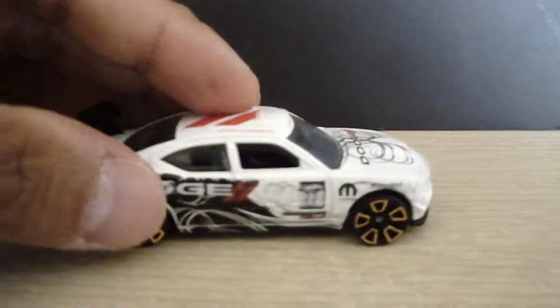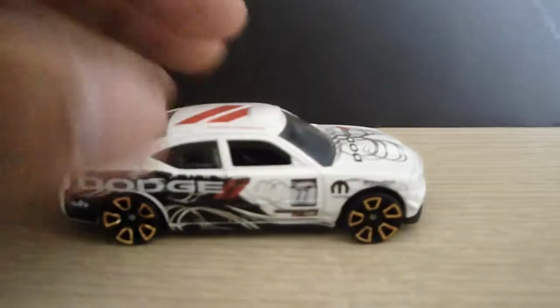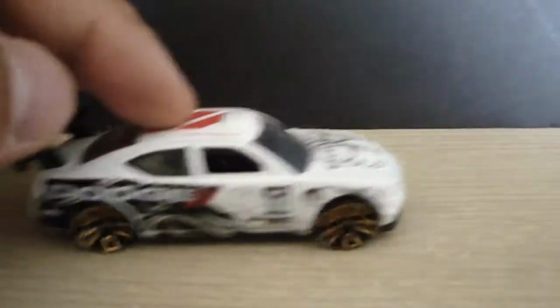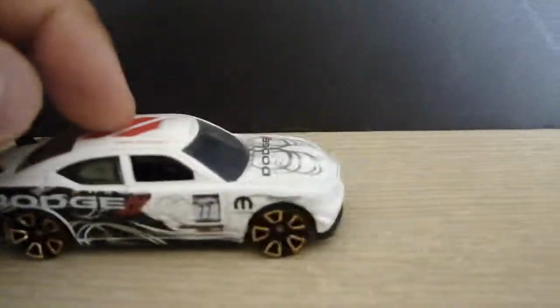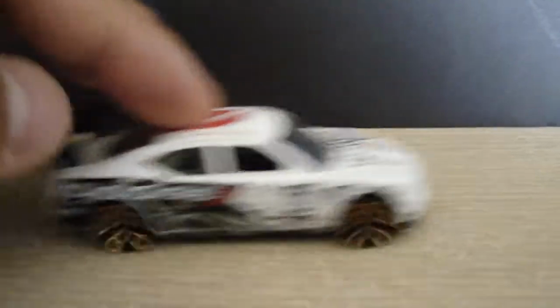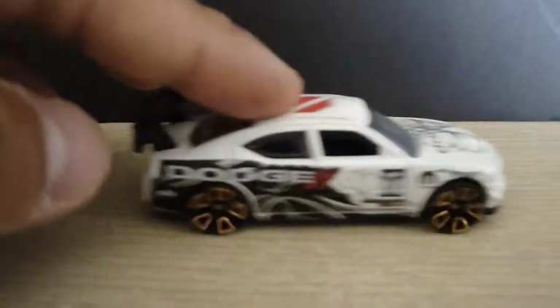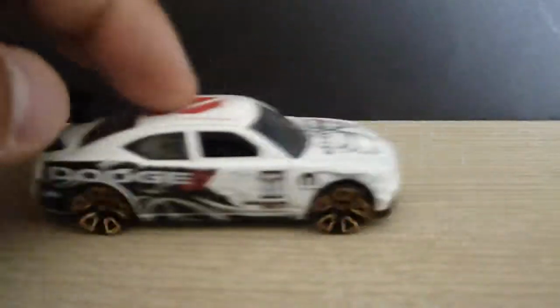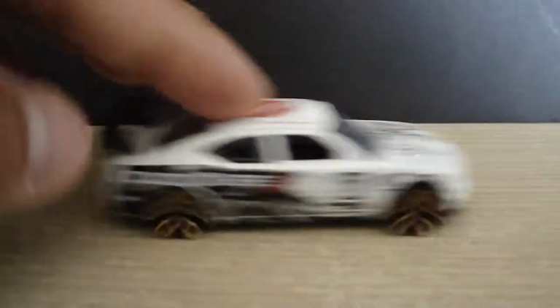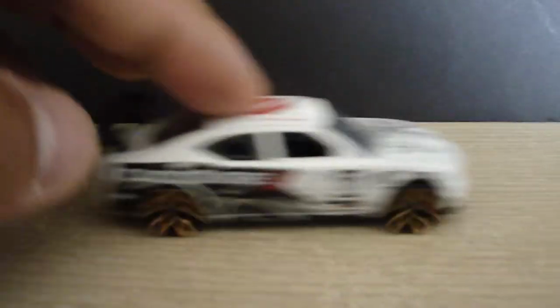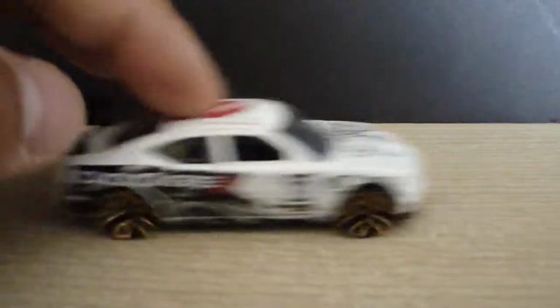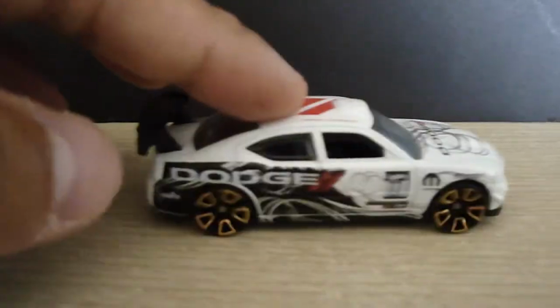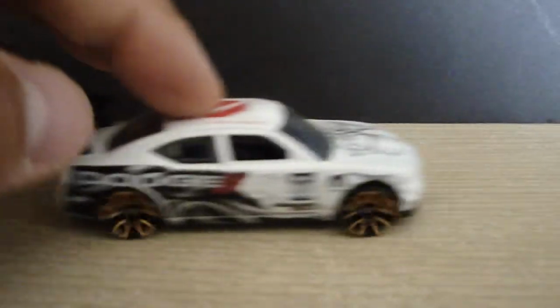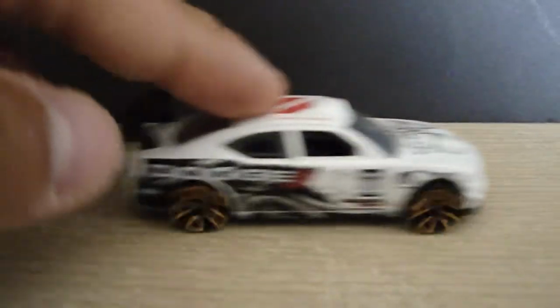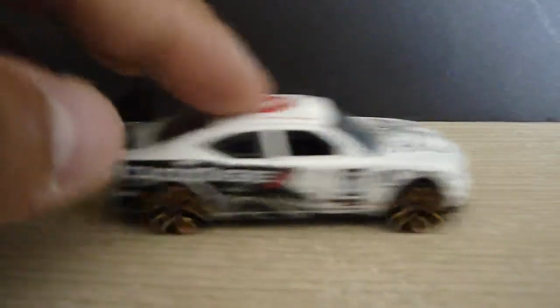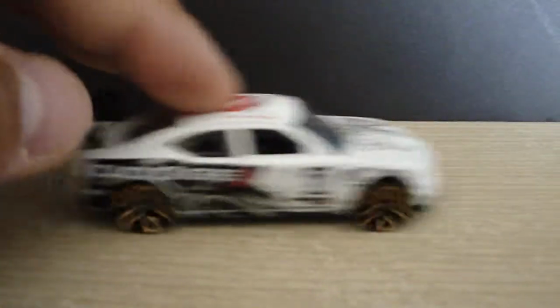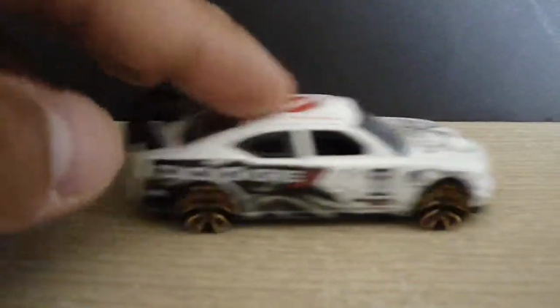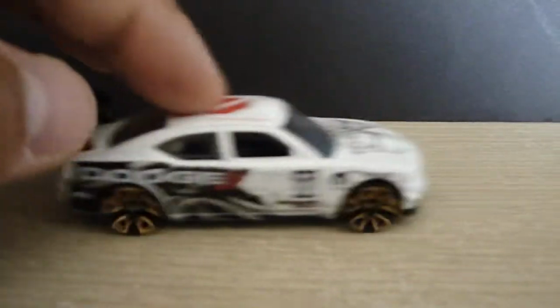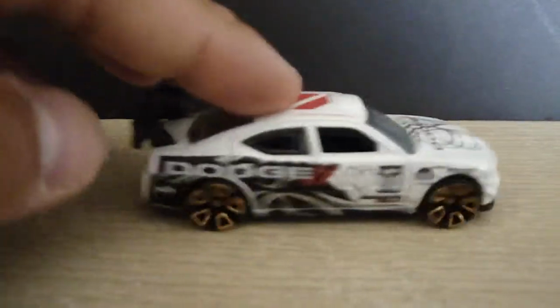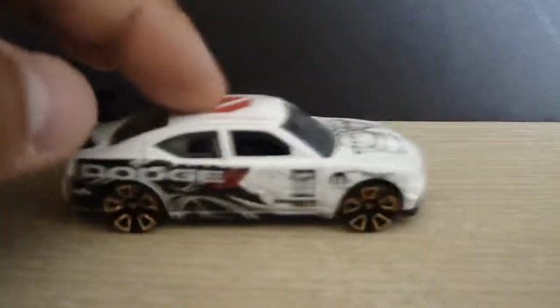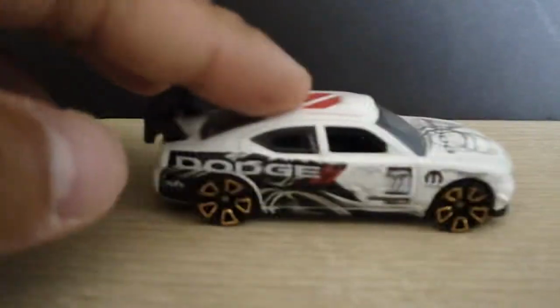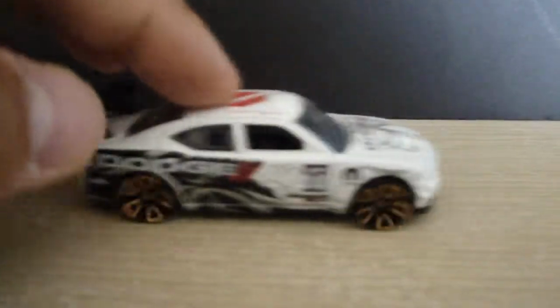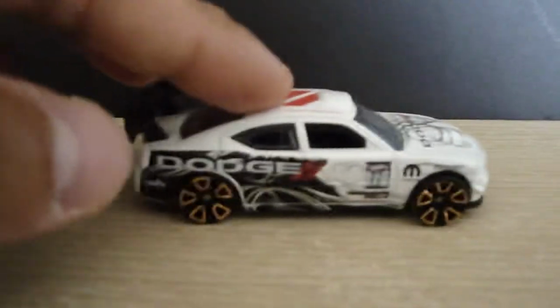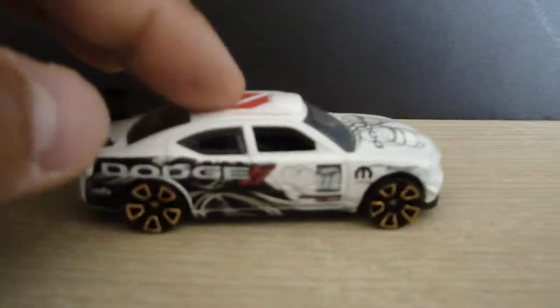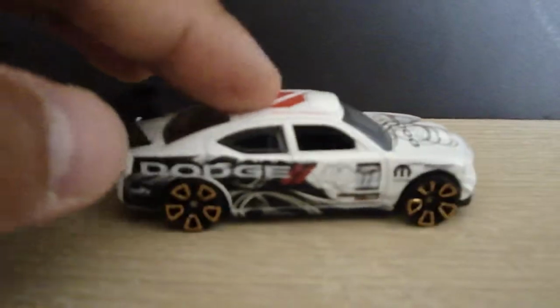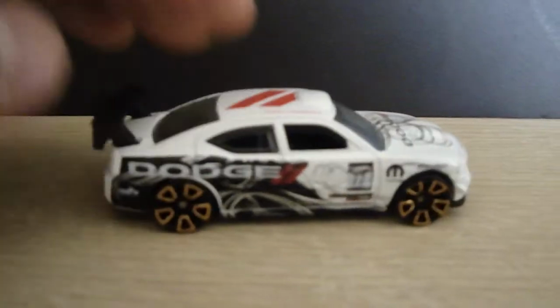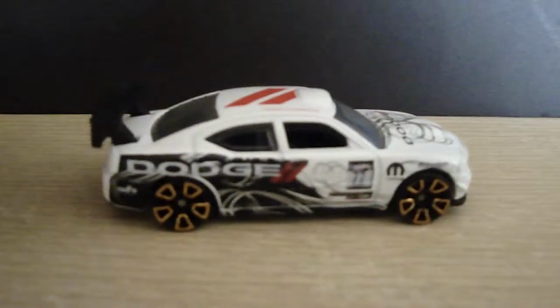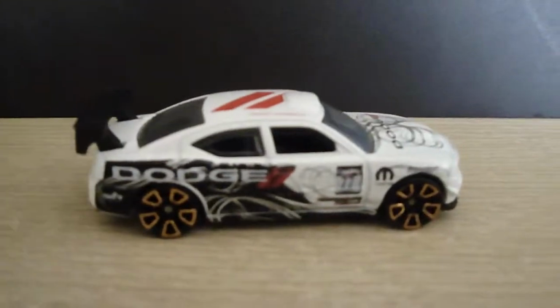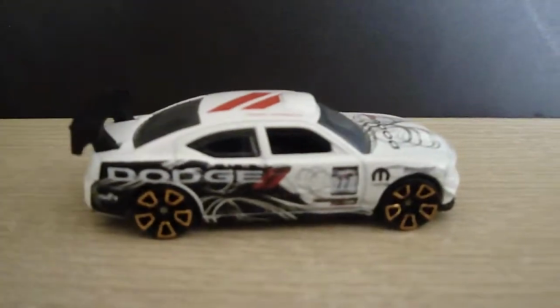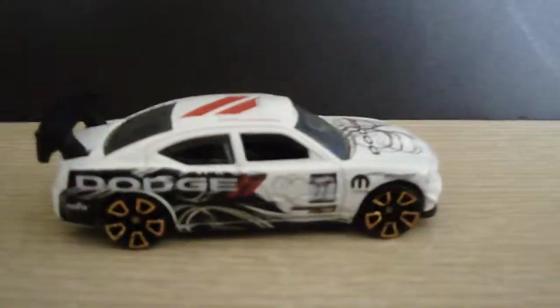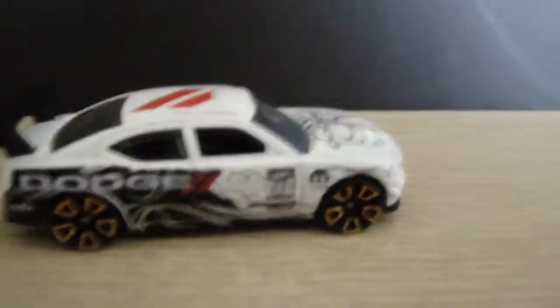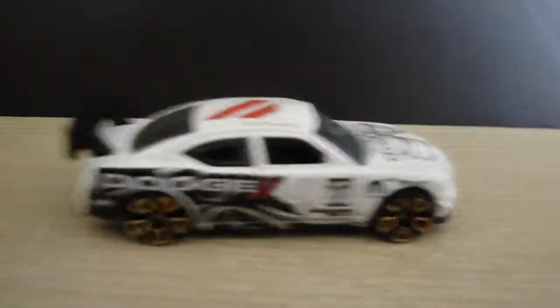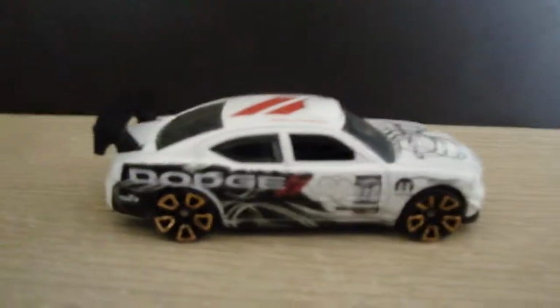All right, there you guys have it. This is the Hot Wheels Dodge Charger Drift. Thanks for watching.